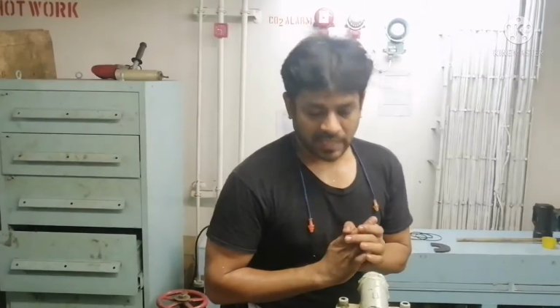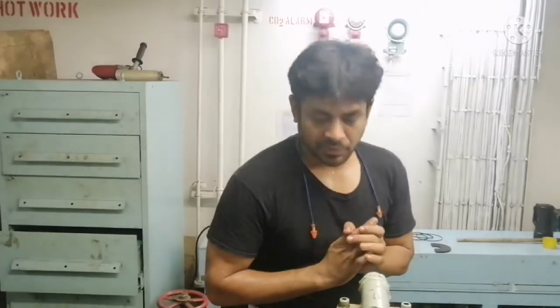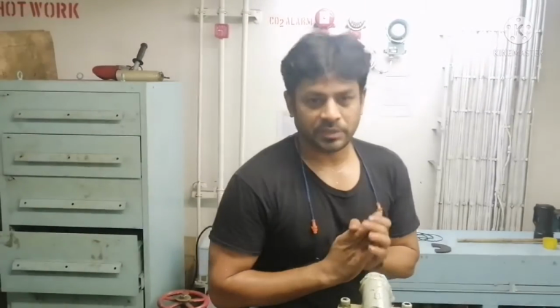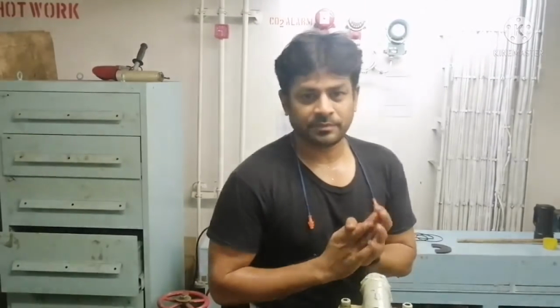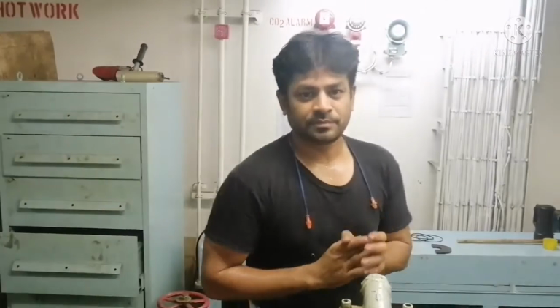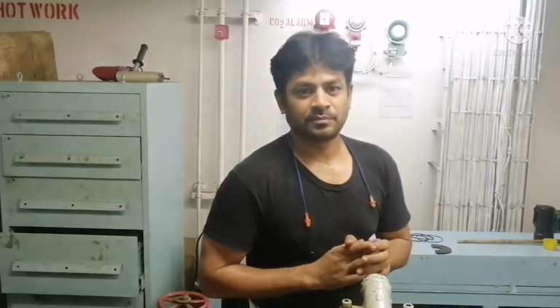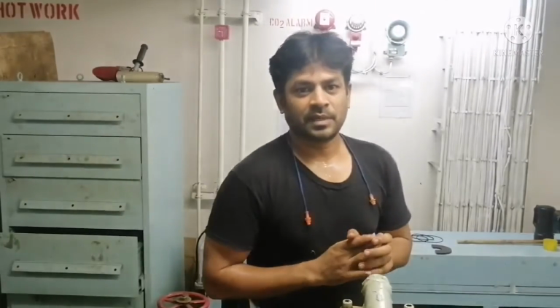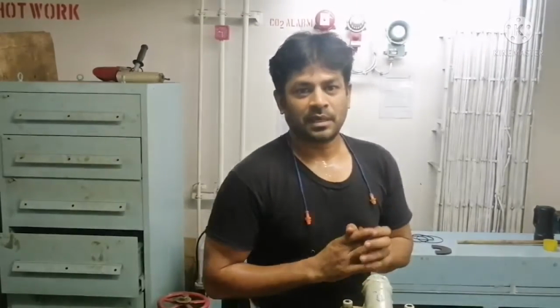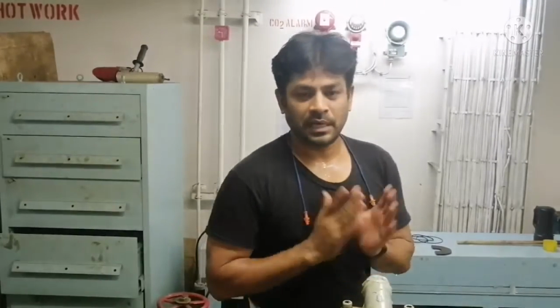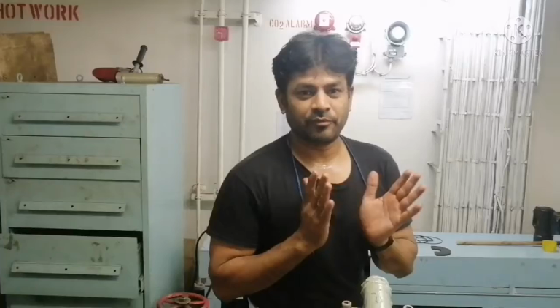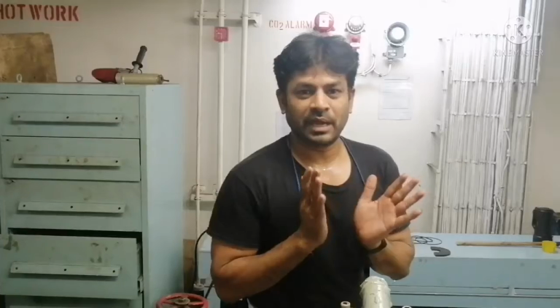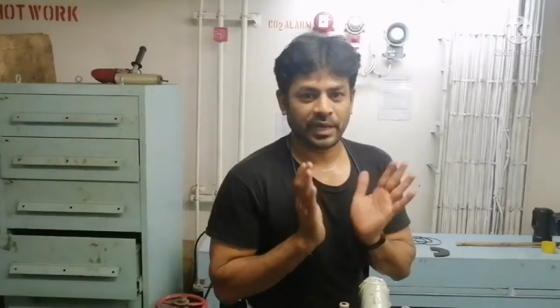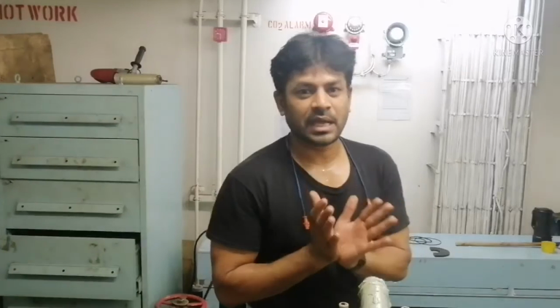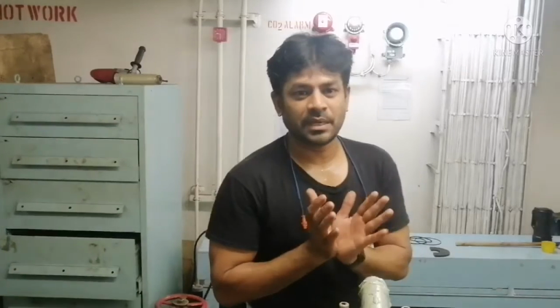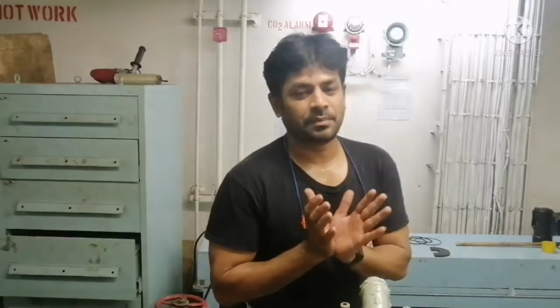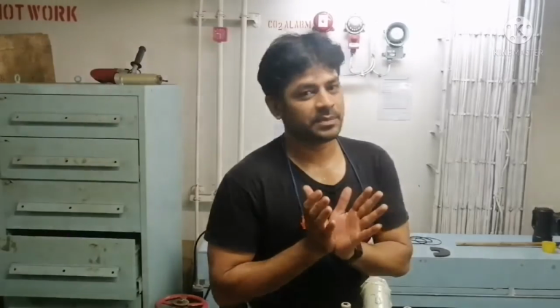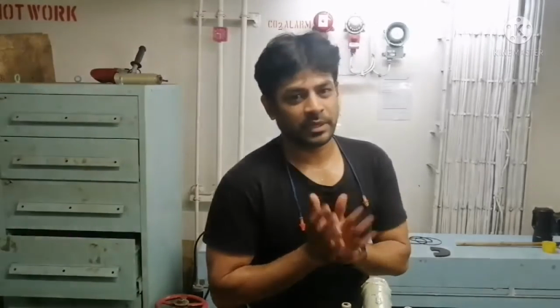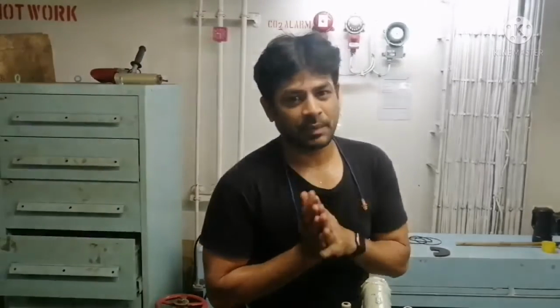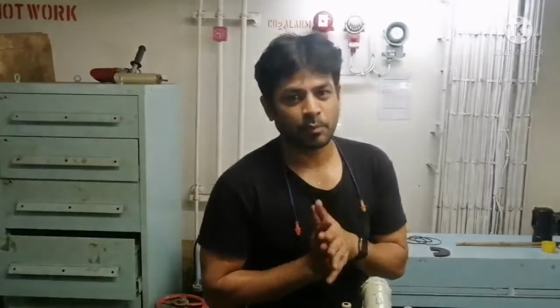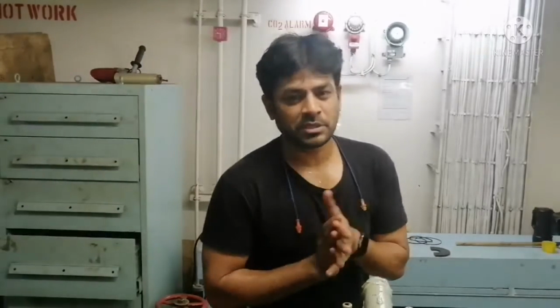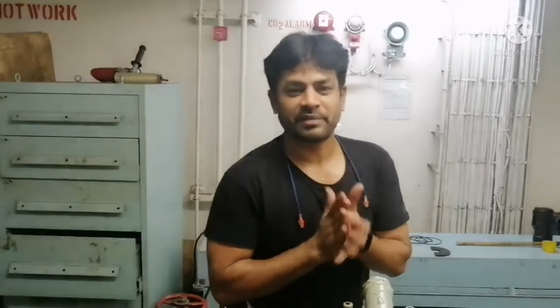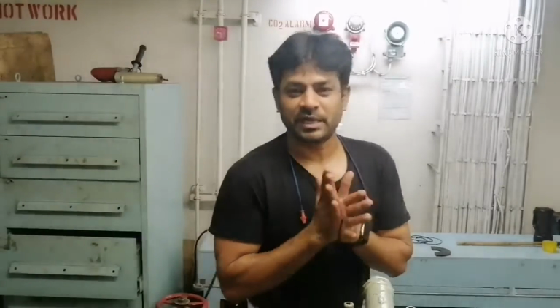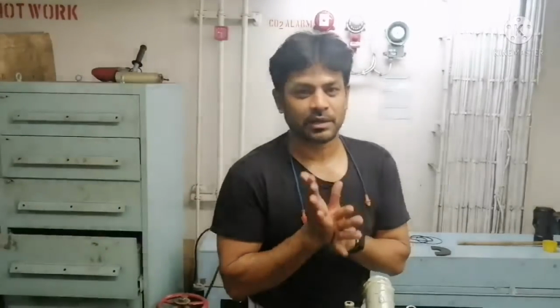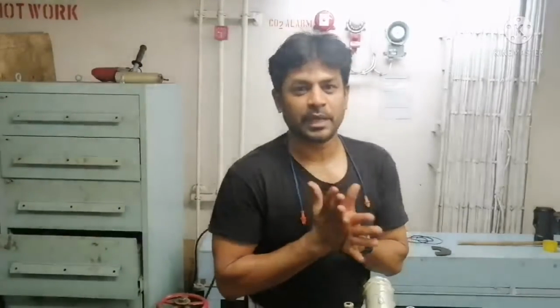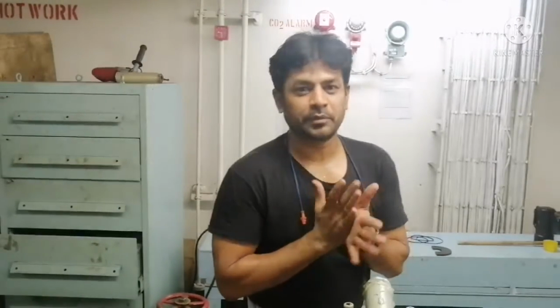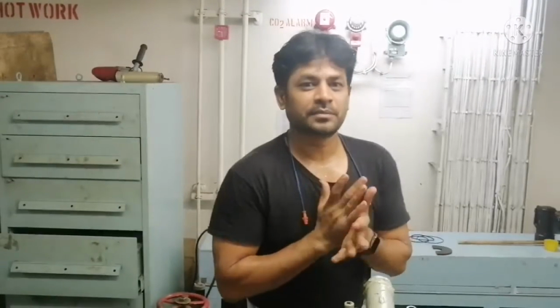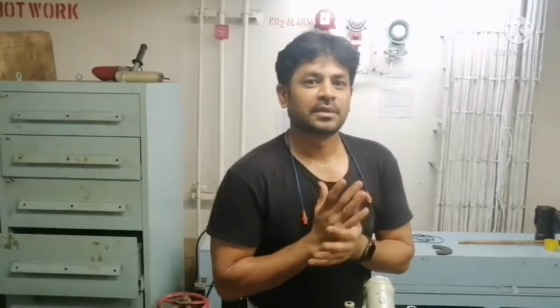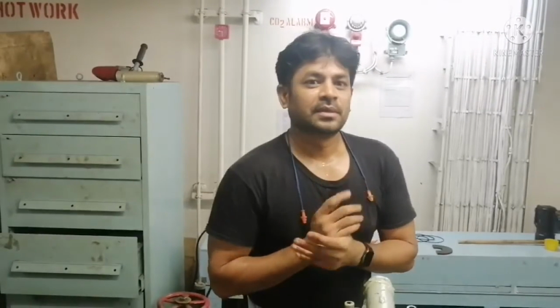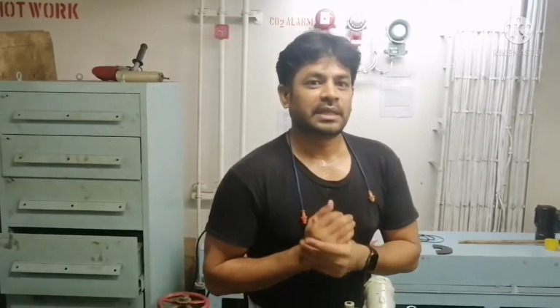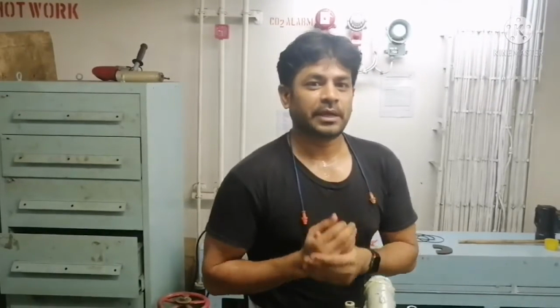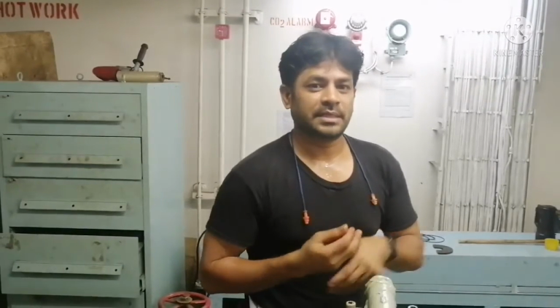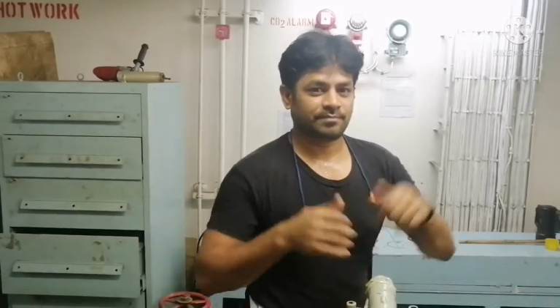Thanks for watching. If you have any comments, please put them in the comment box and let me know. Thank you guys.